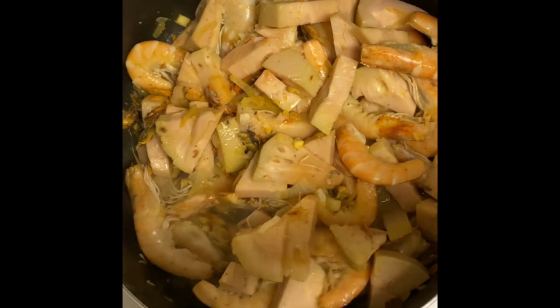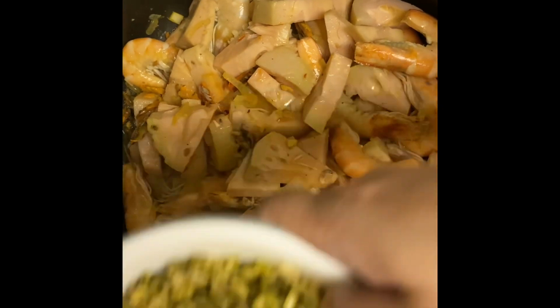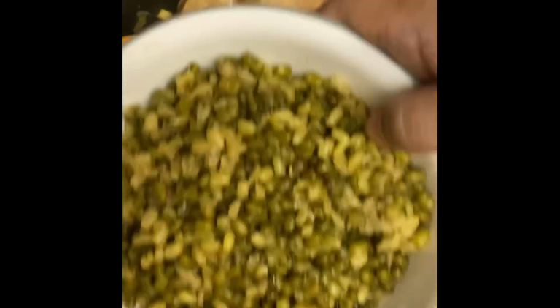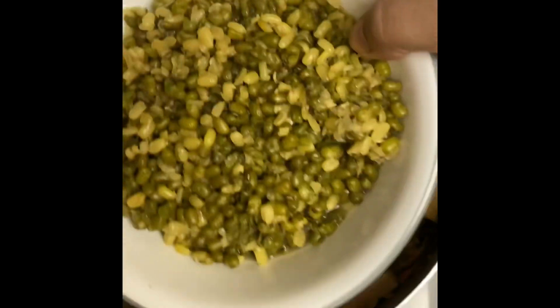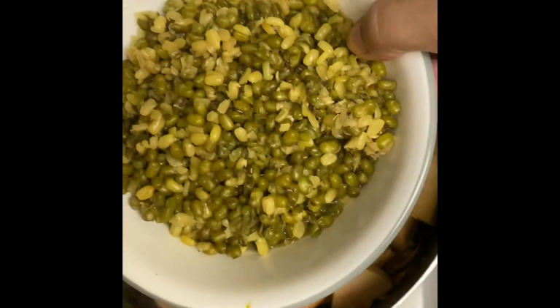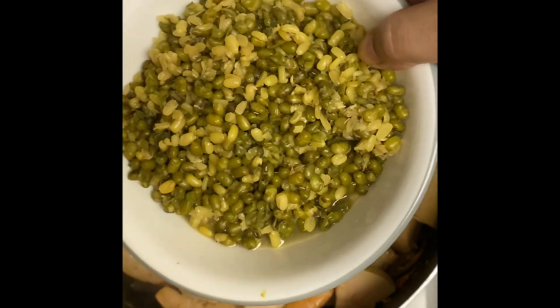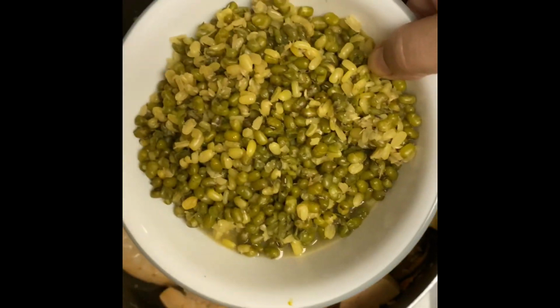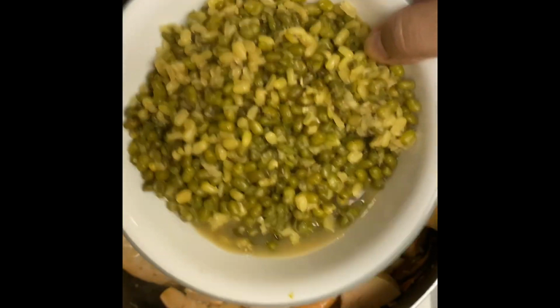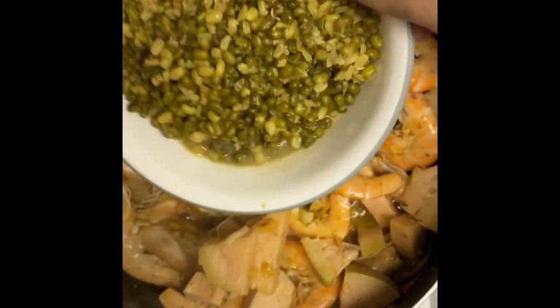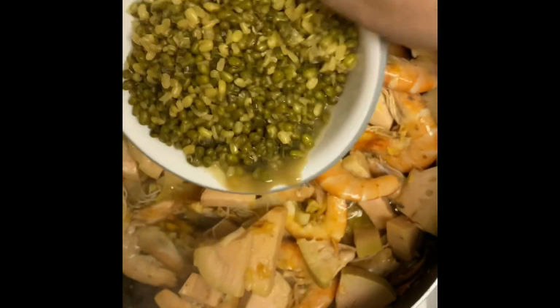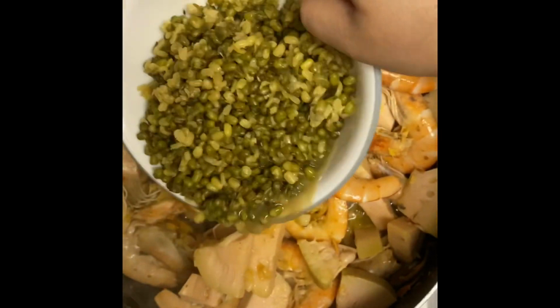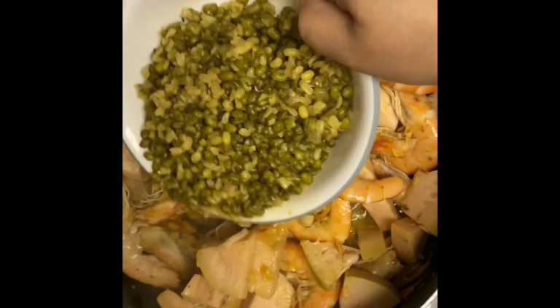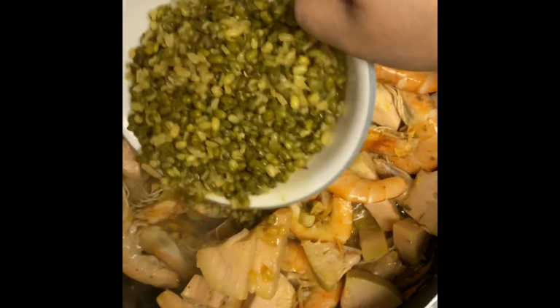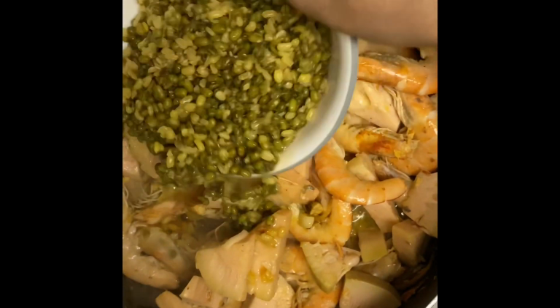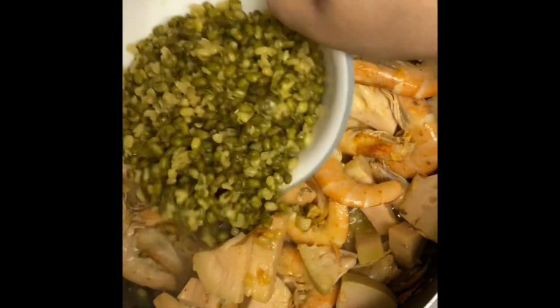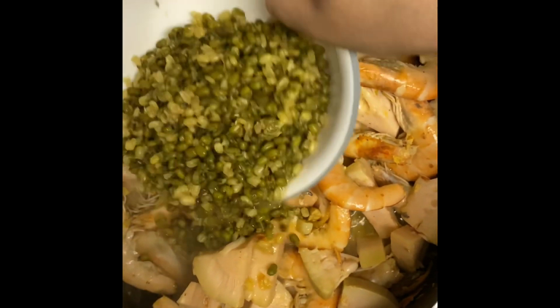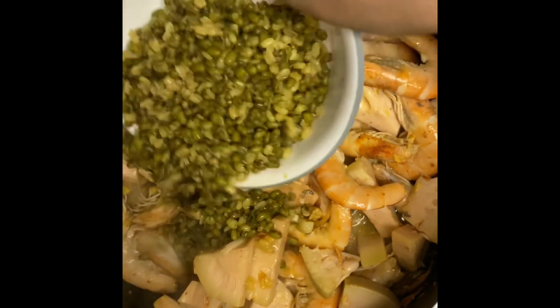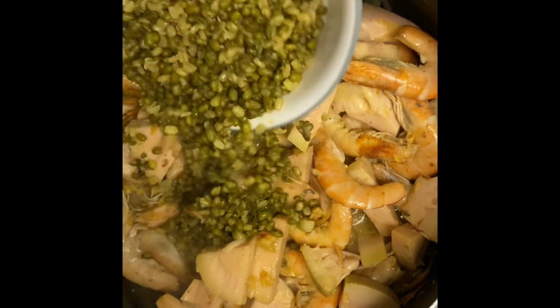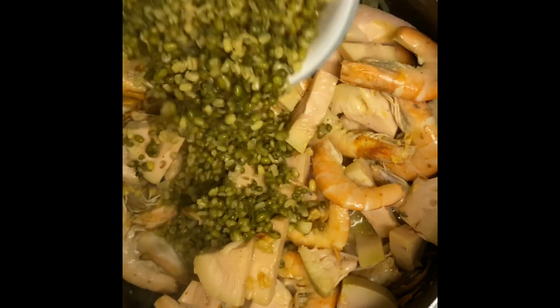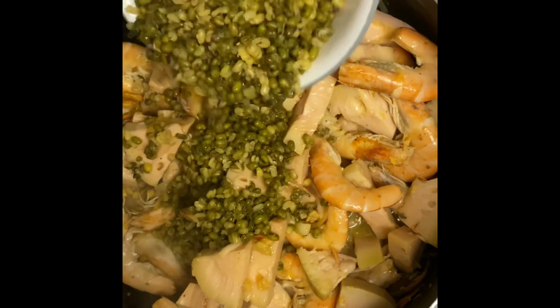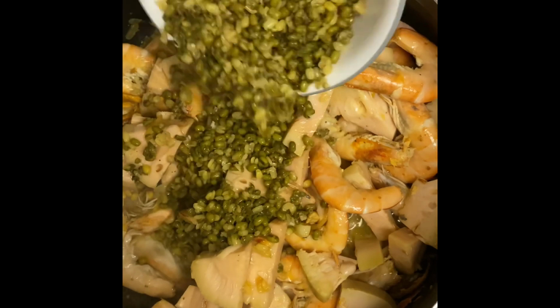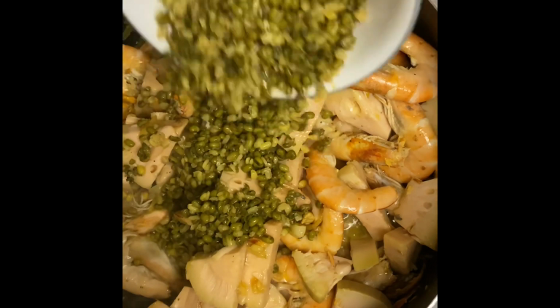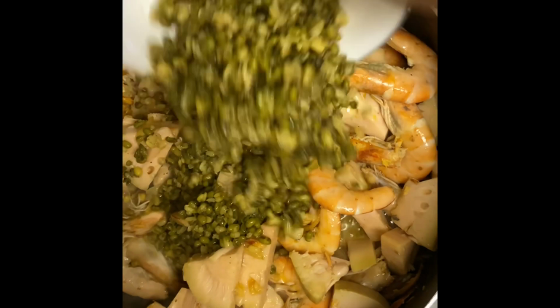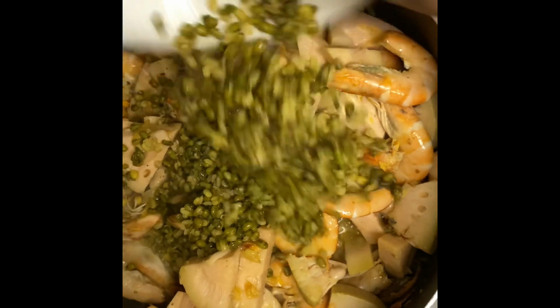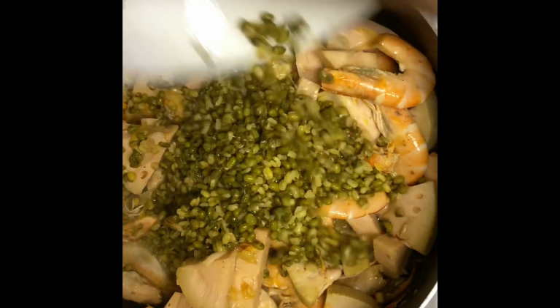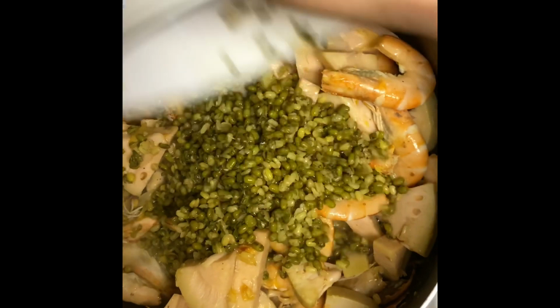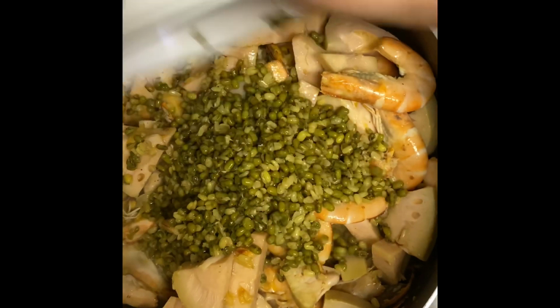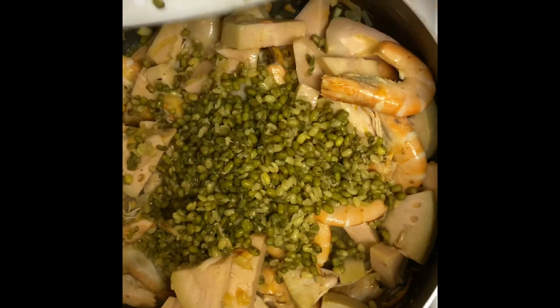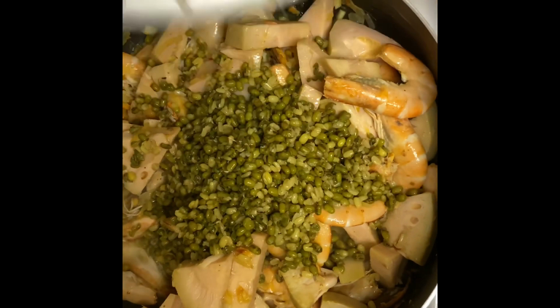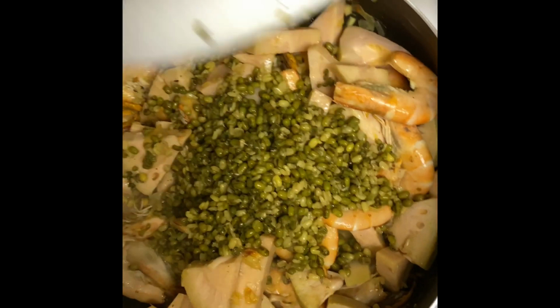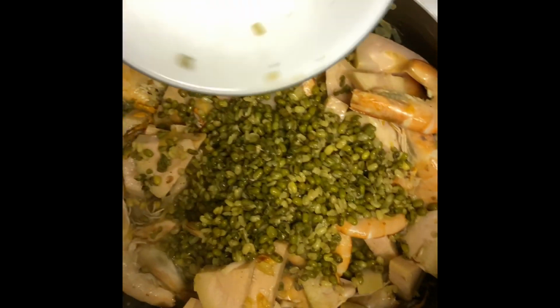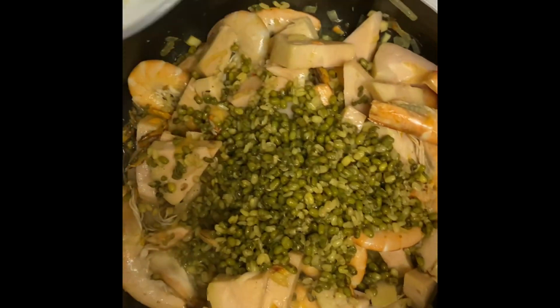I will add this to the rice. 2 minutes to cook the bread.